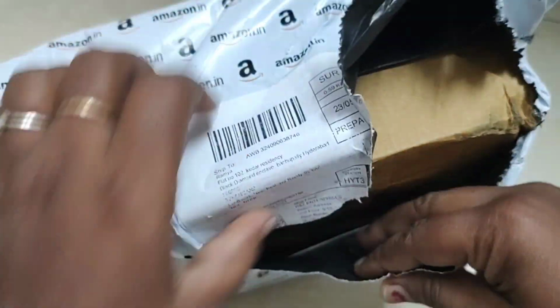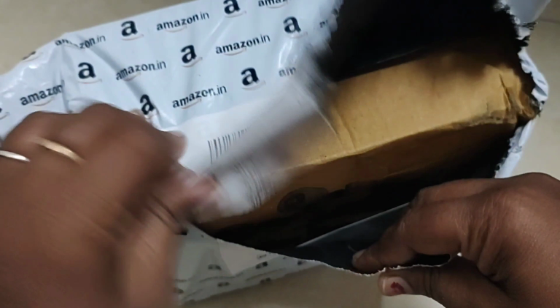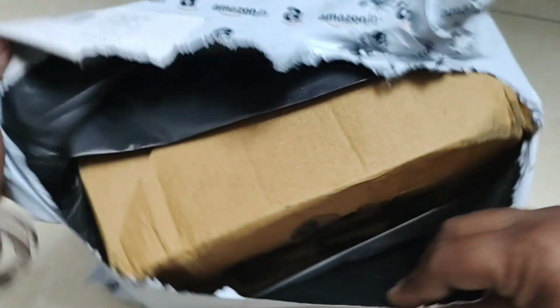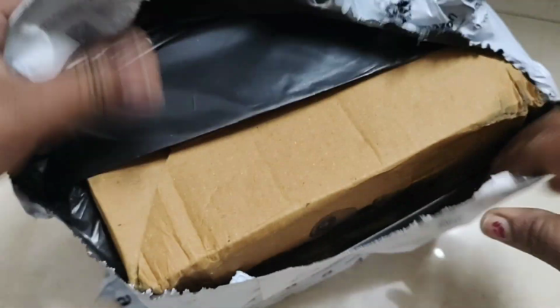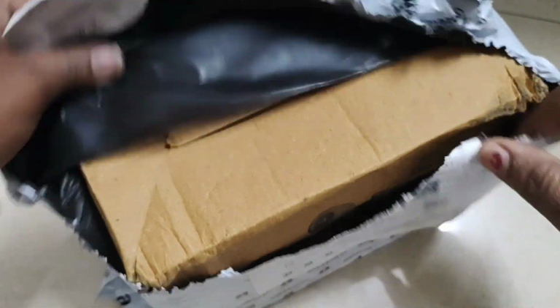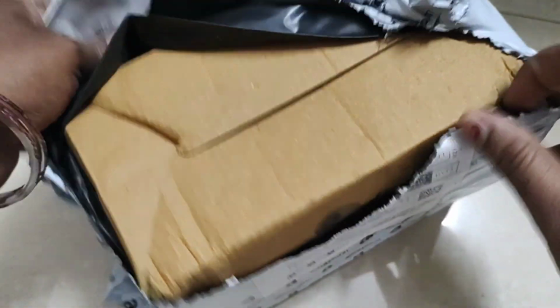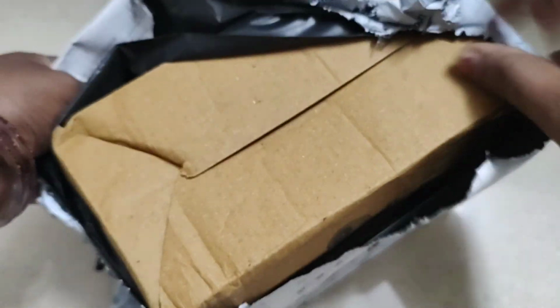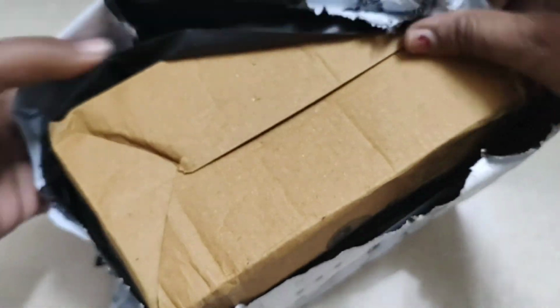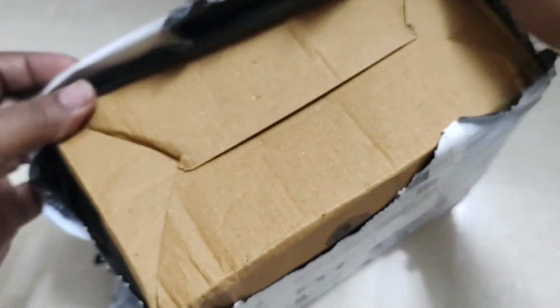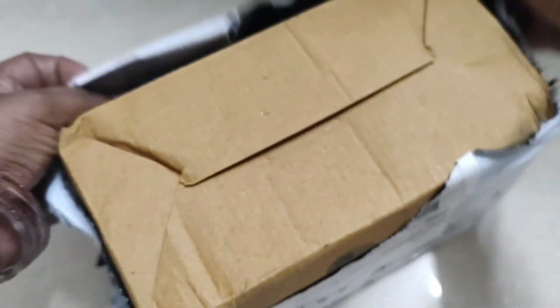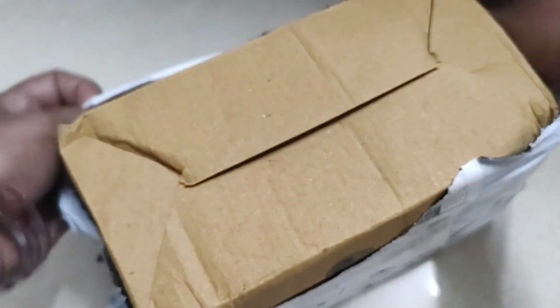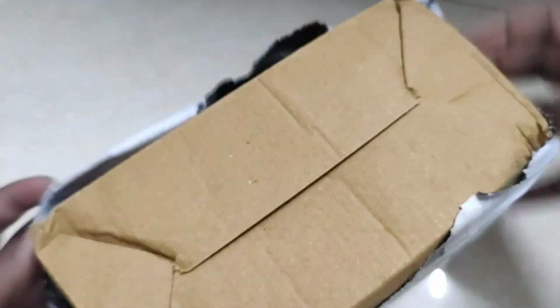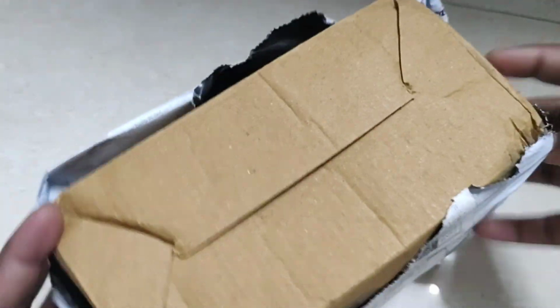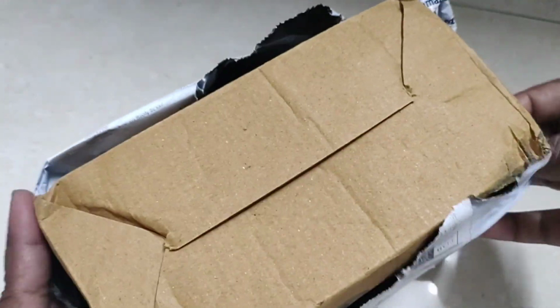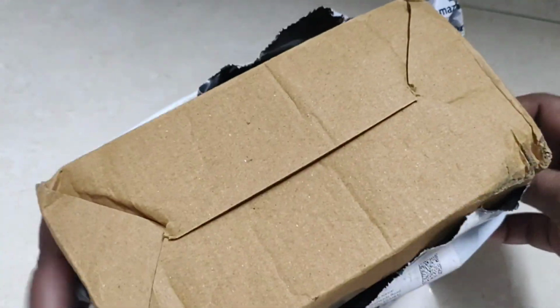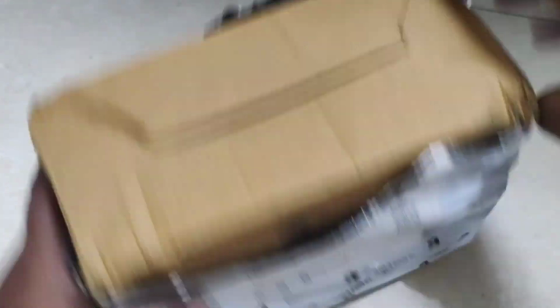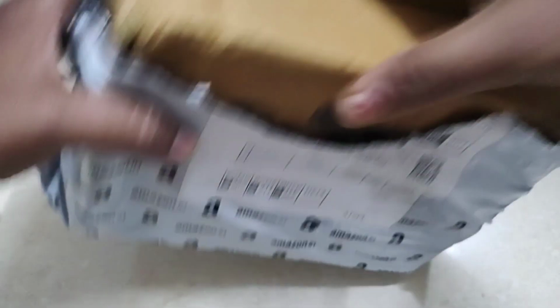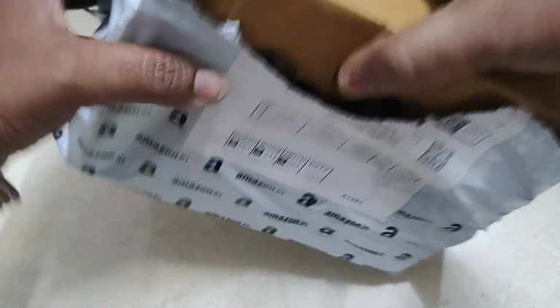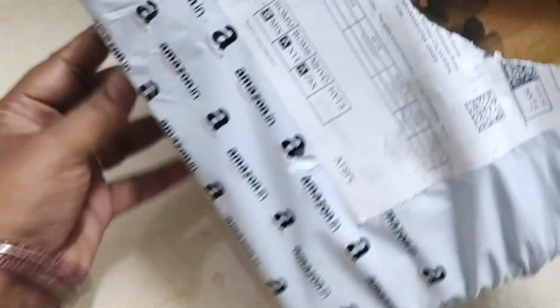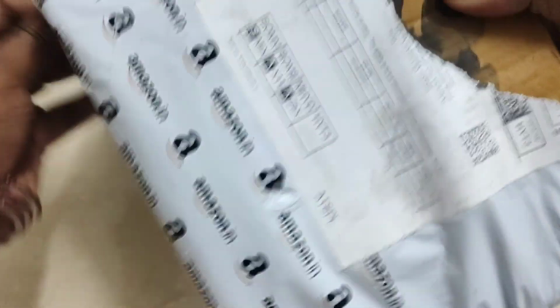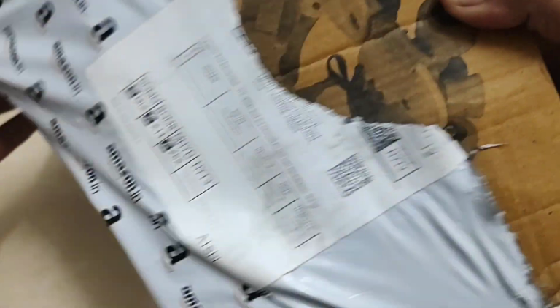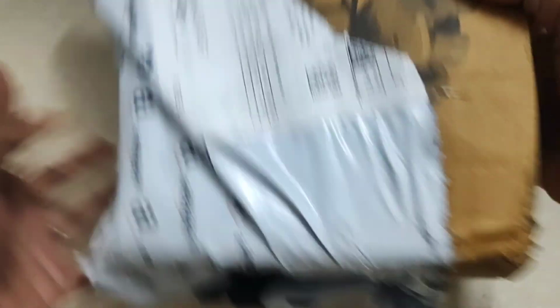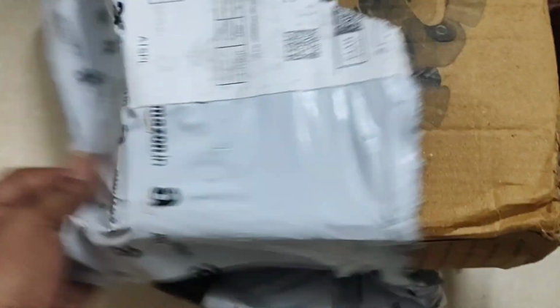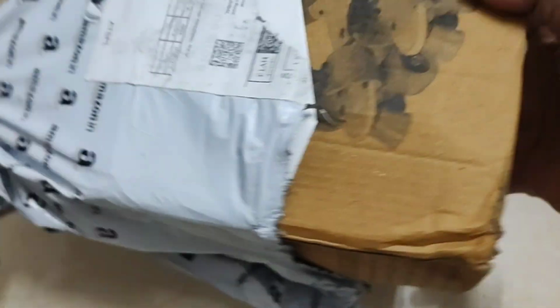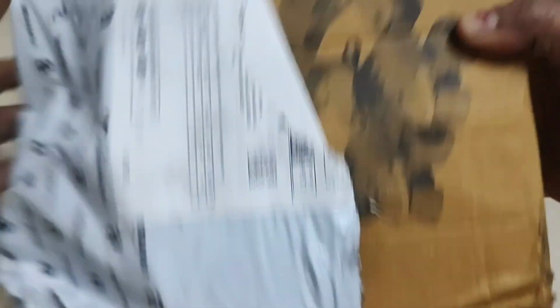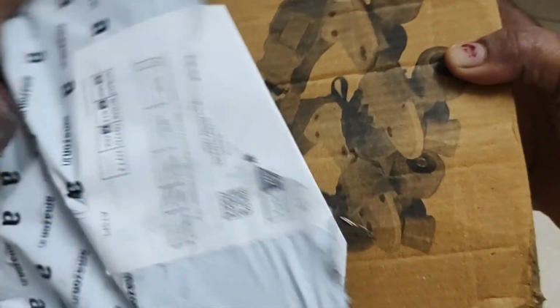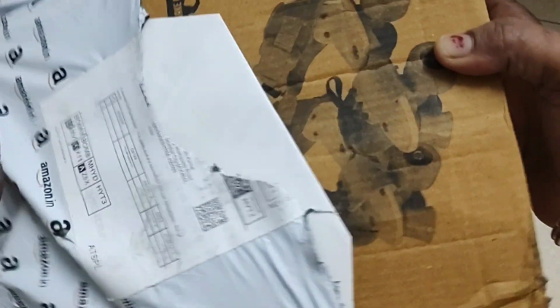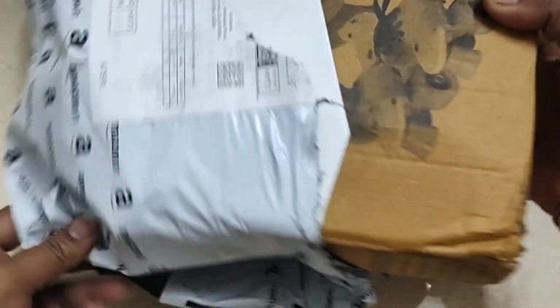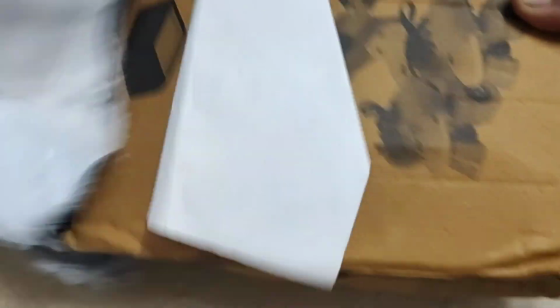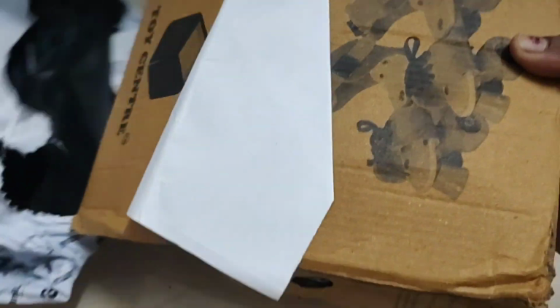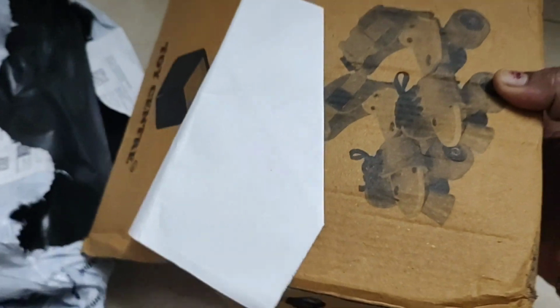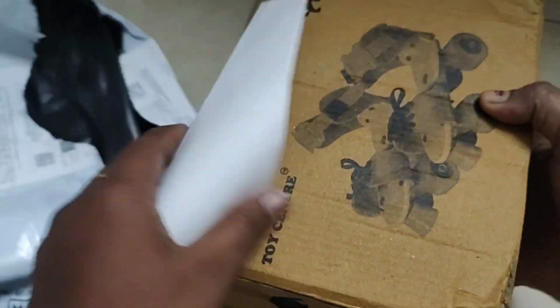I will show you my classes. This is my skating shoes.